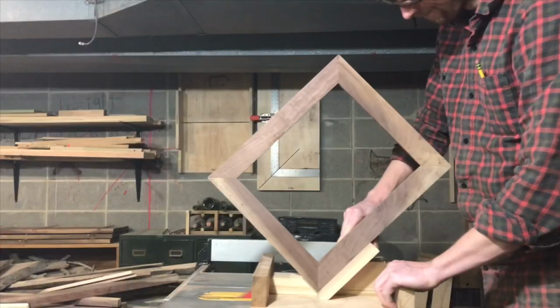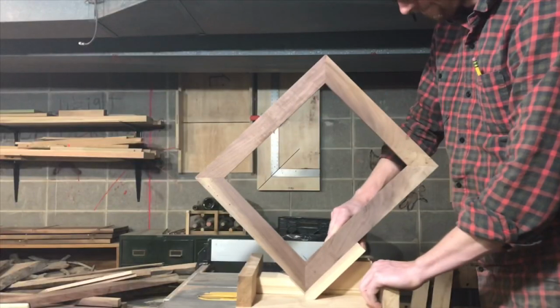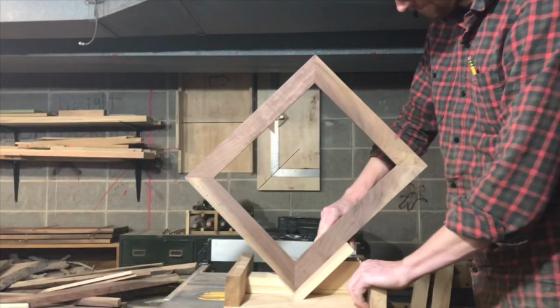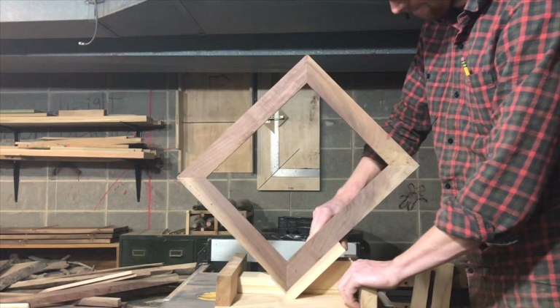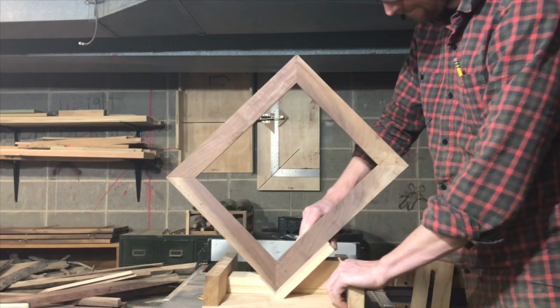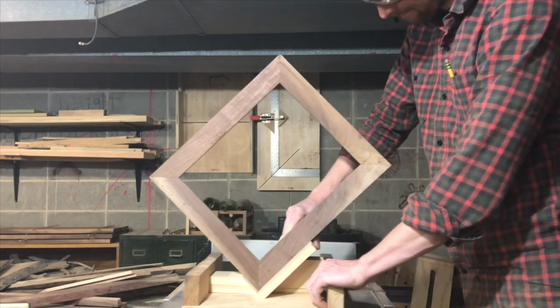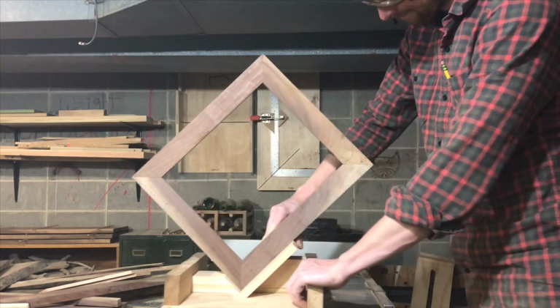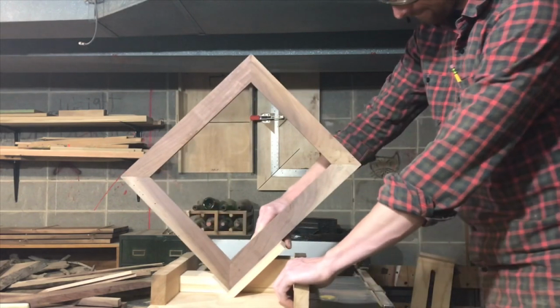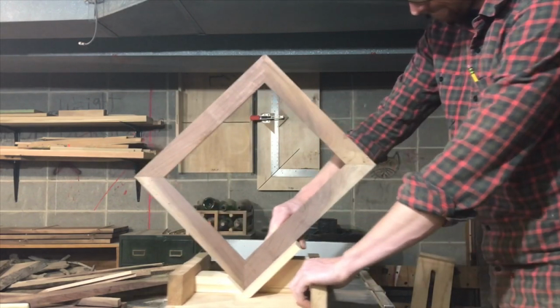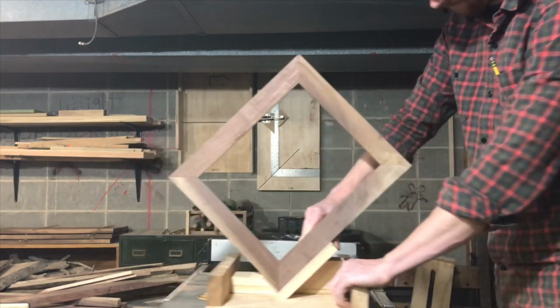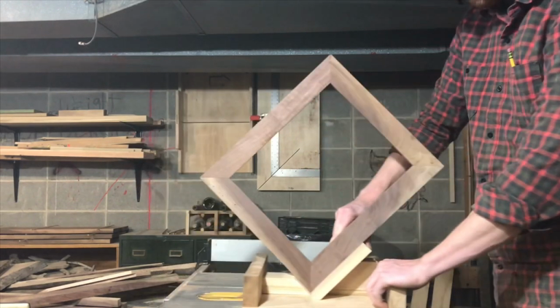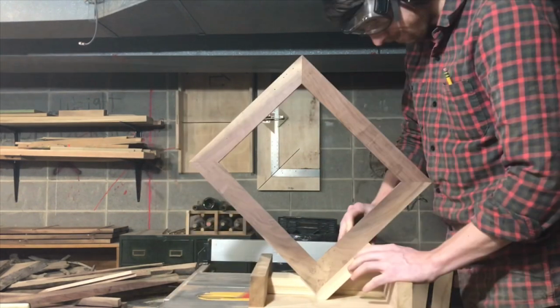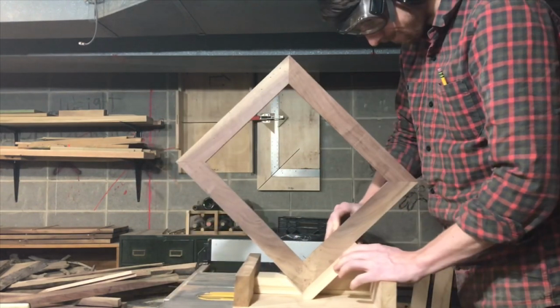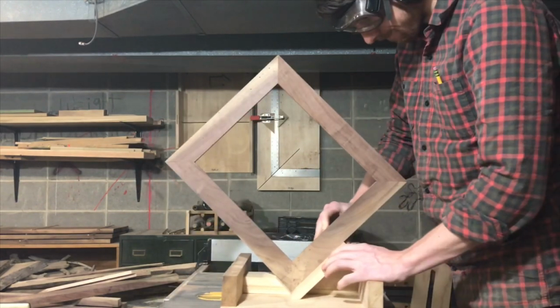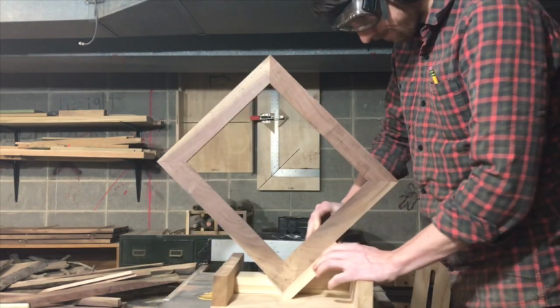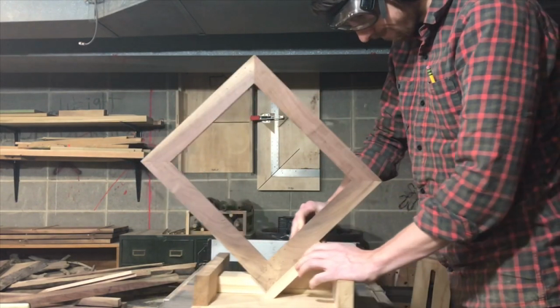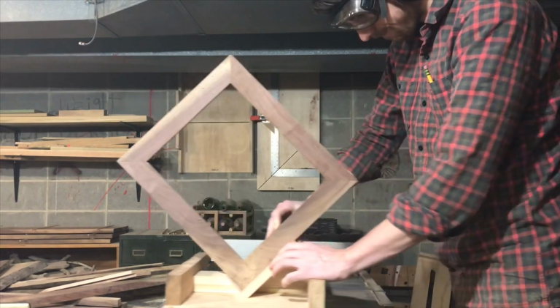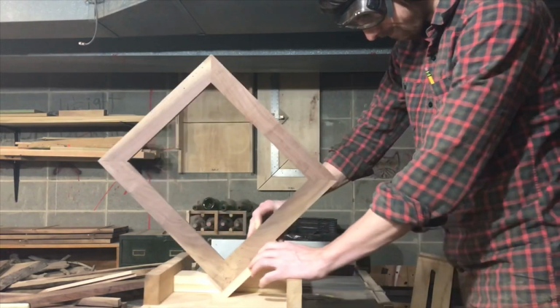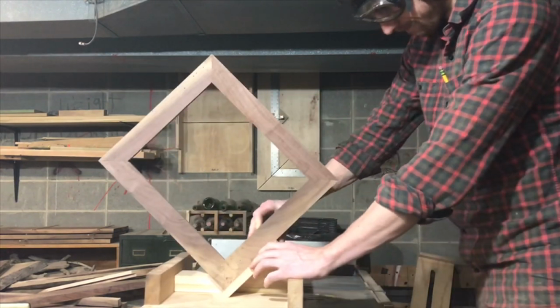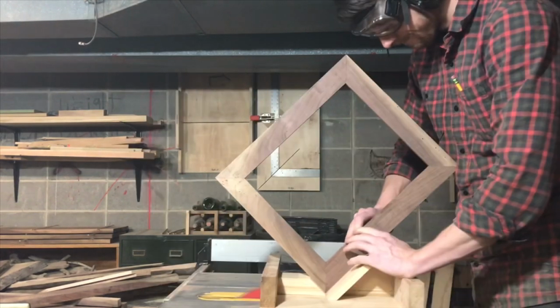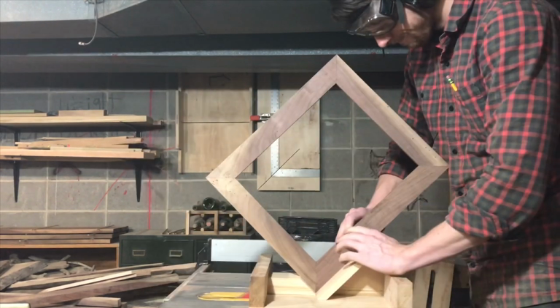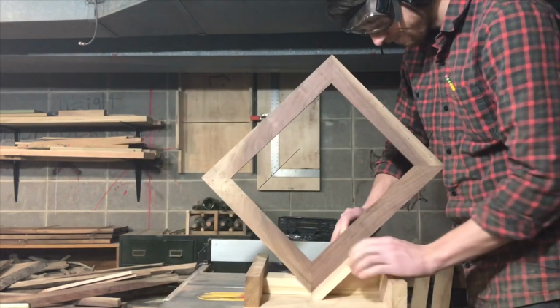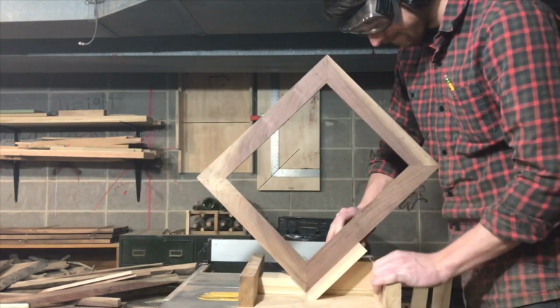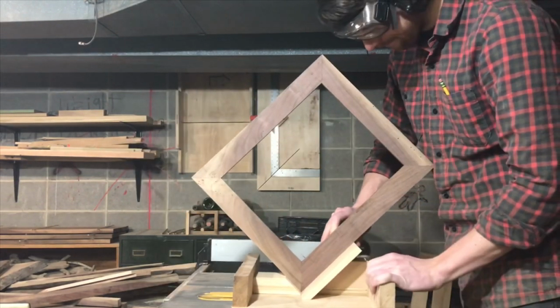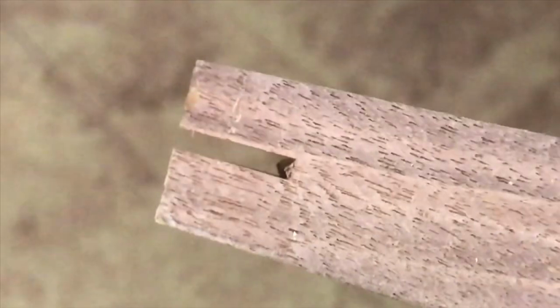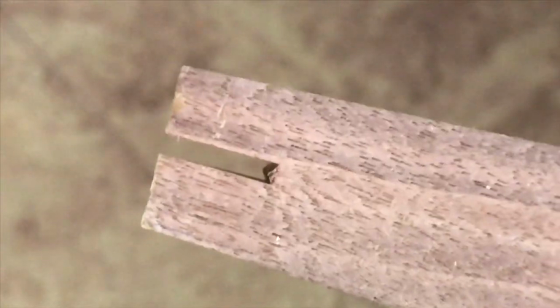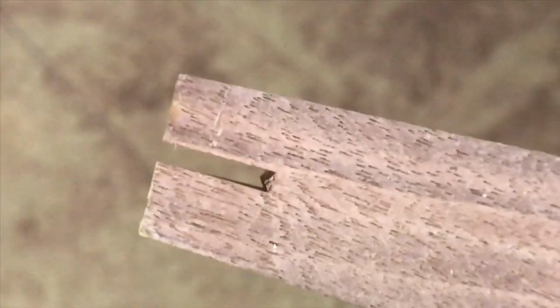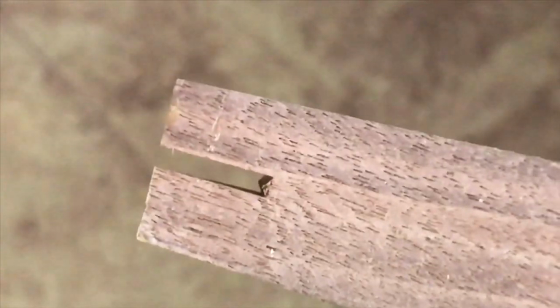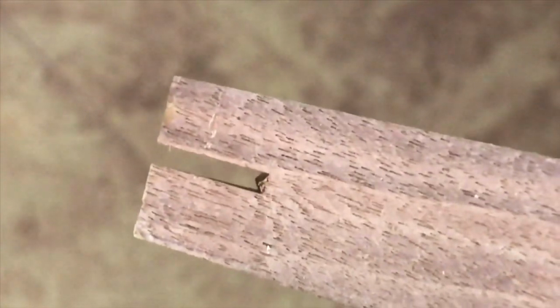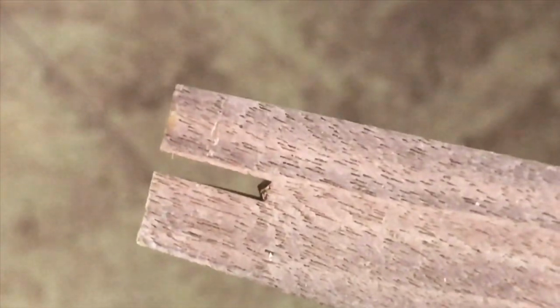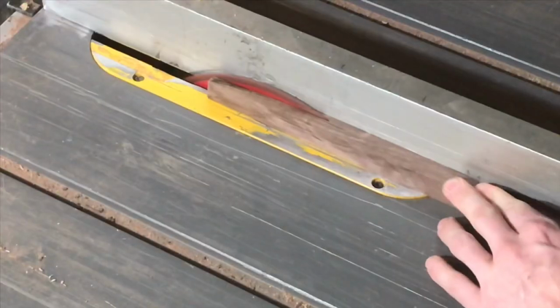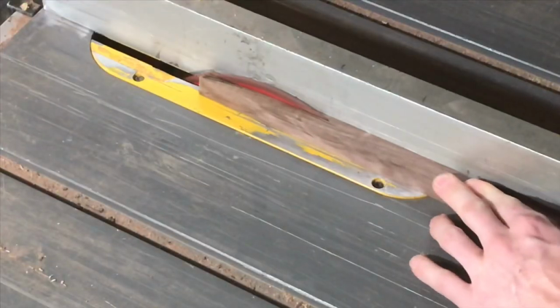The miters are pretty tight, so I should be fine, but I'm adding some splines anyway, just because they make me feel good. Plus, they look nice.